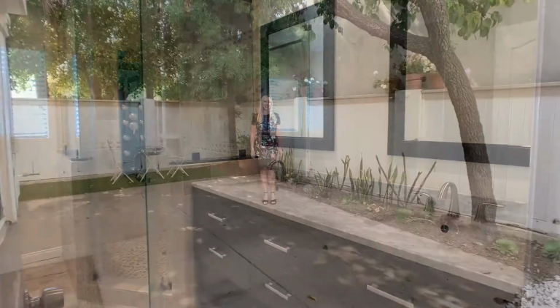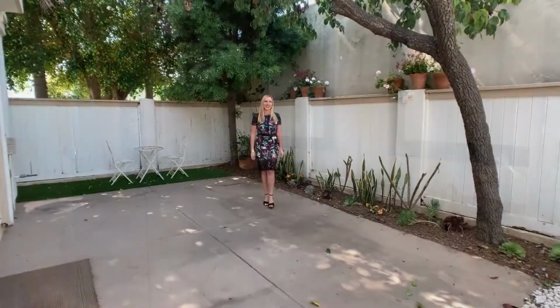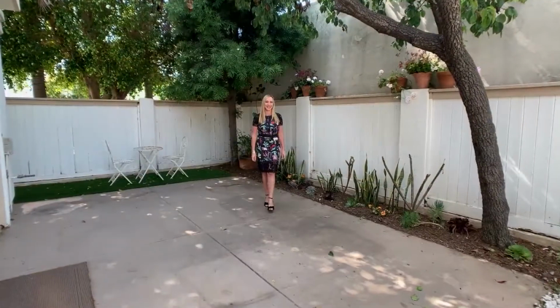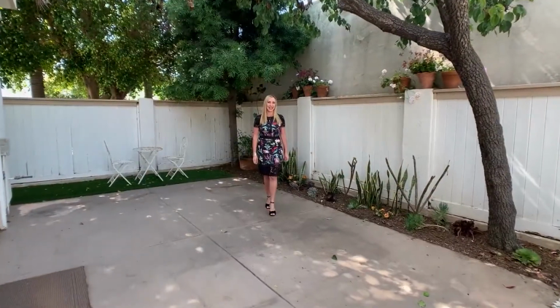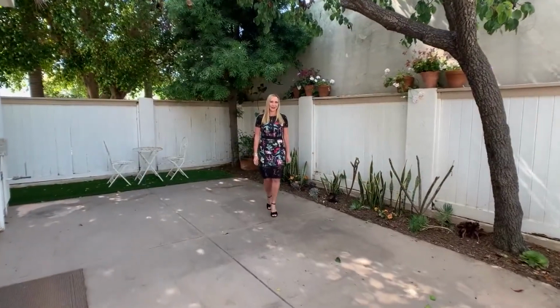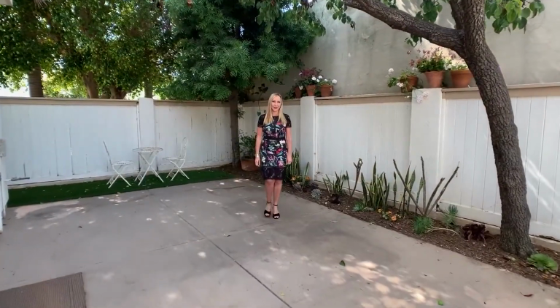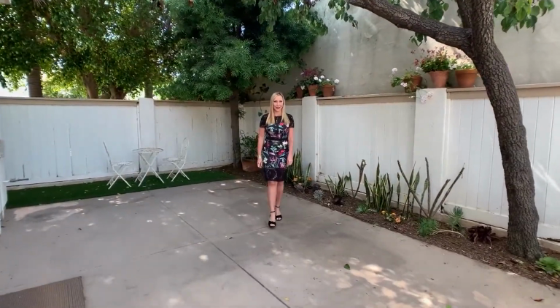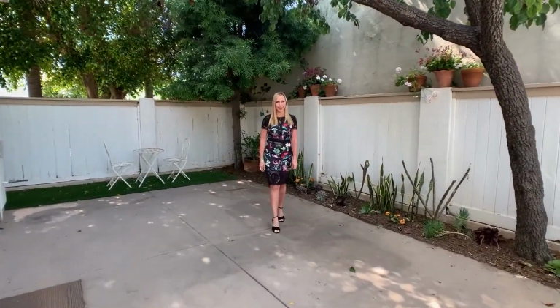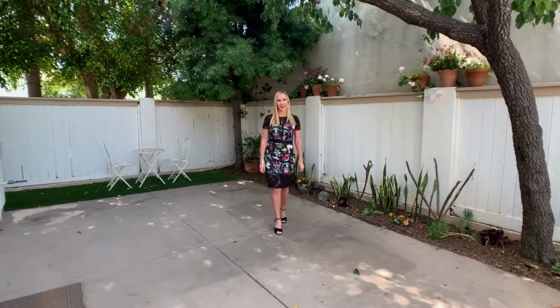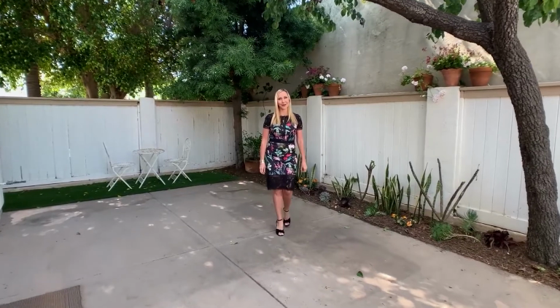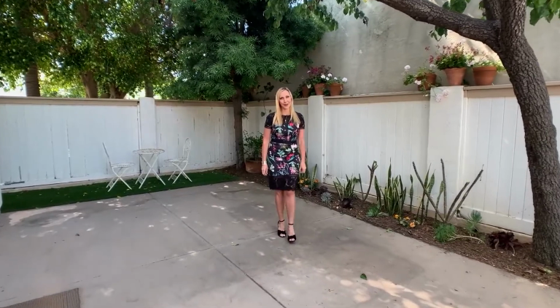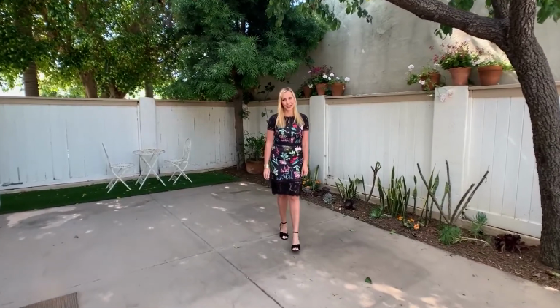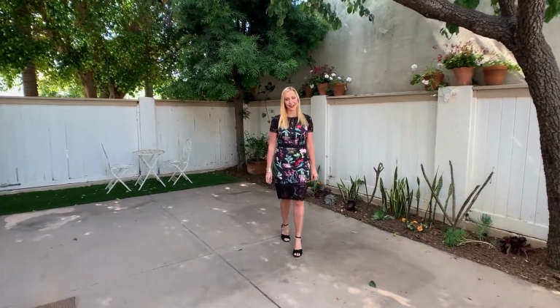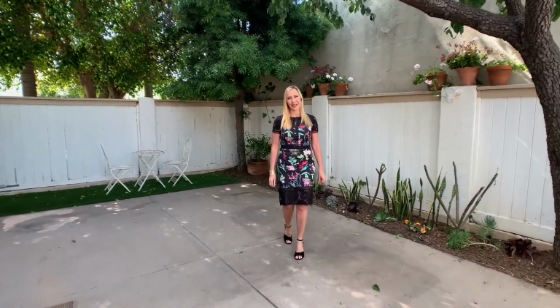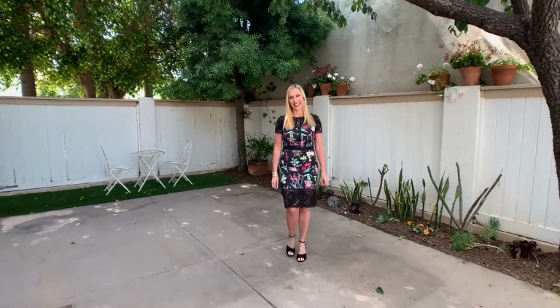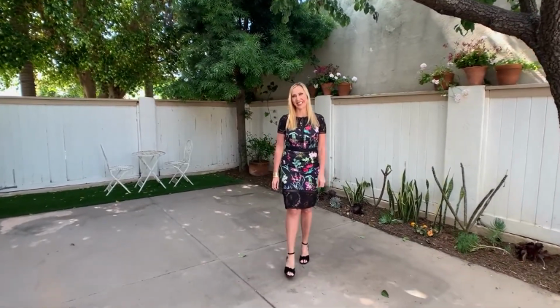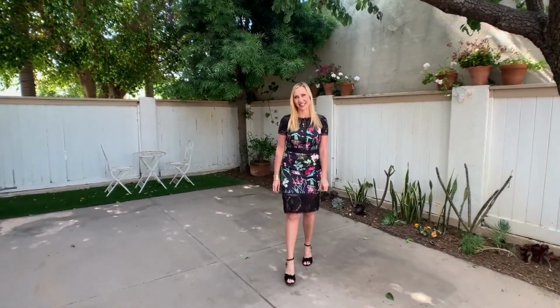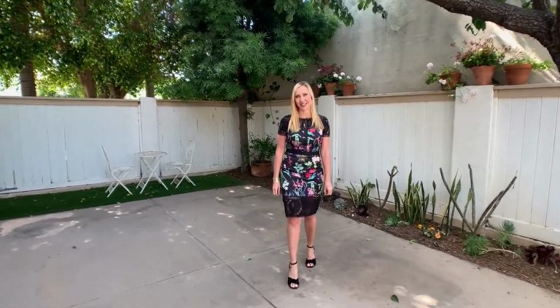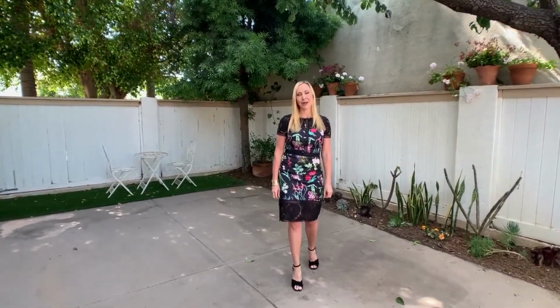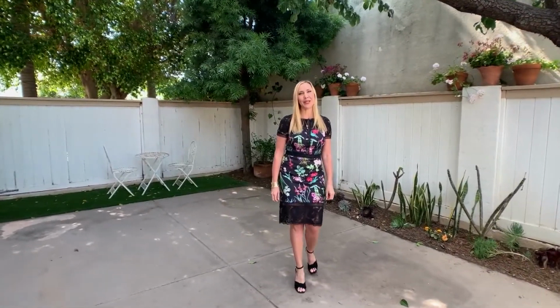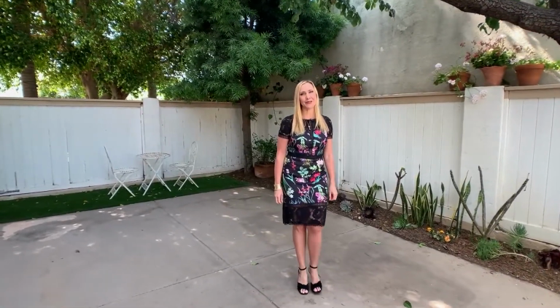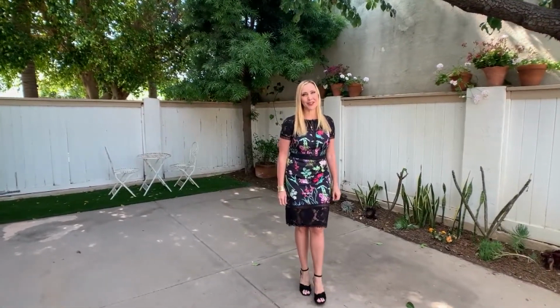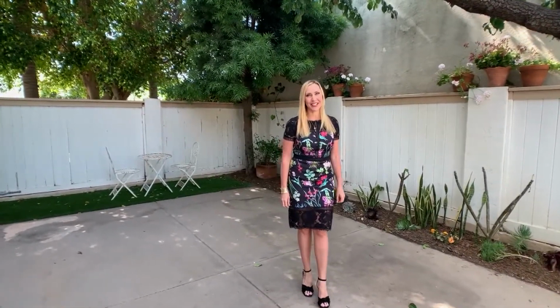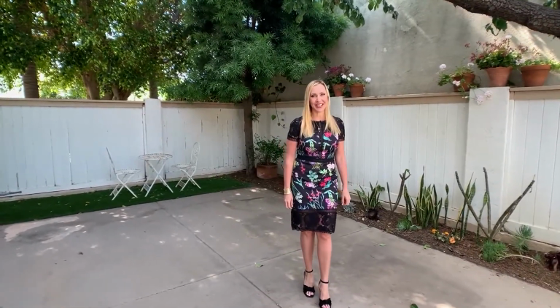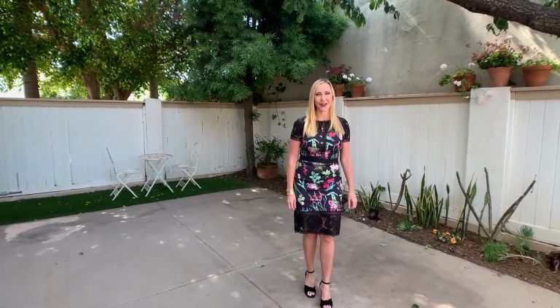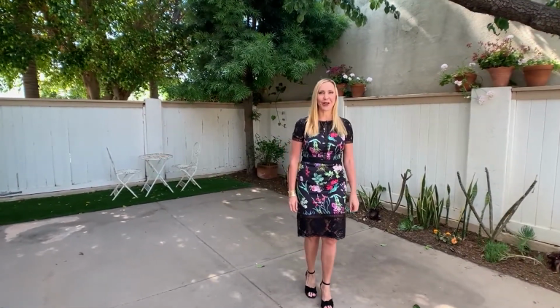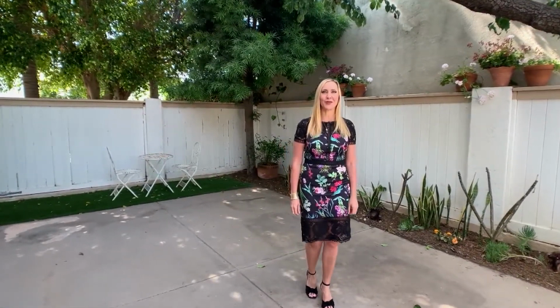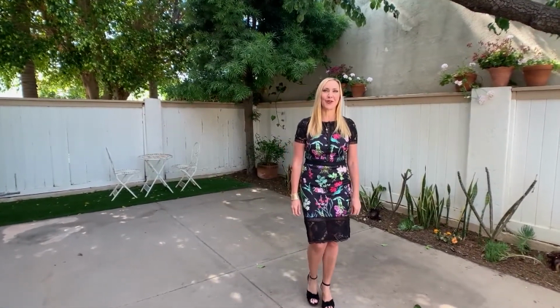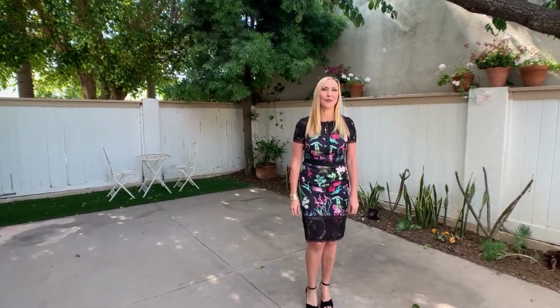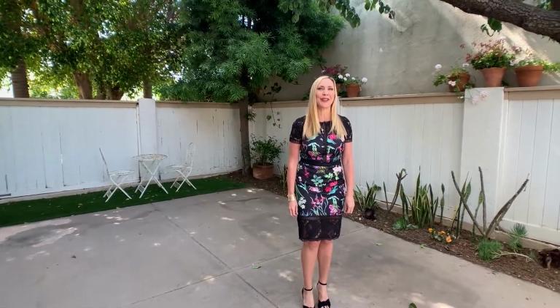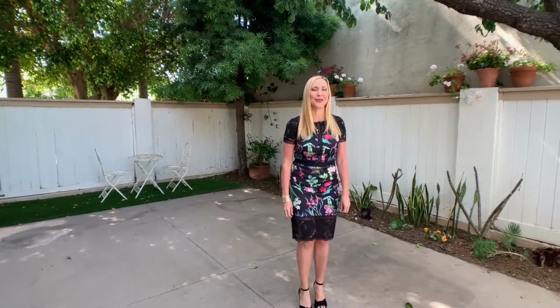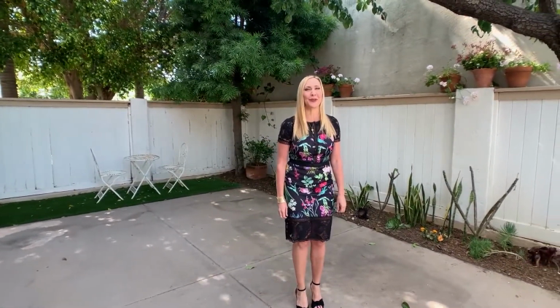Thank you for joining me on this first look at my latest listing. Please reach out today to arrange your own private tour.